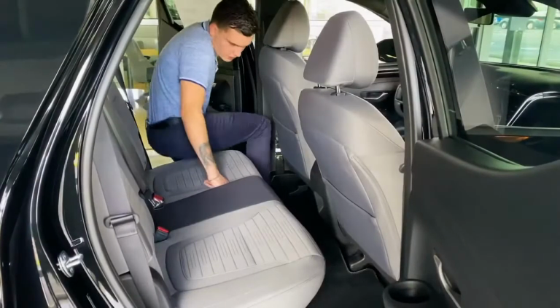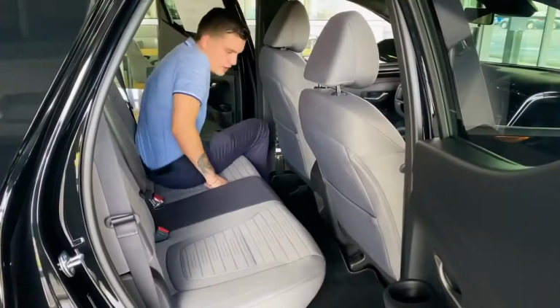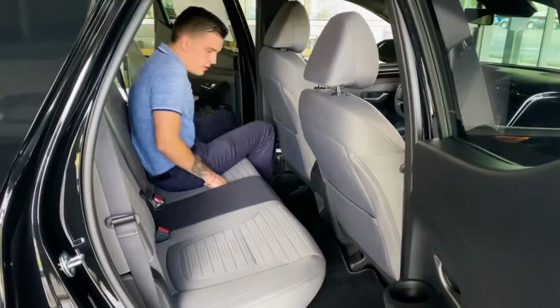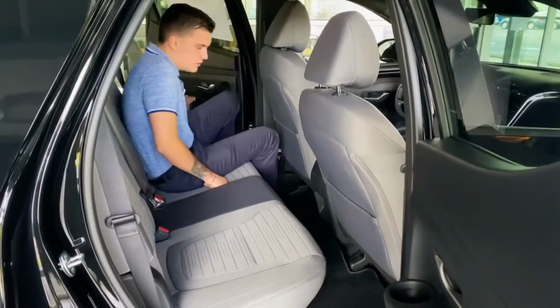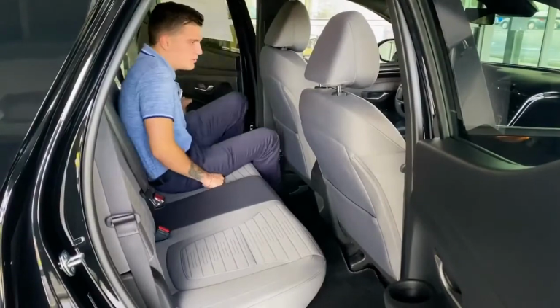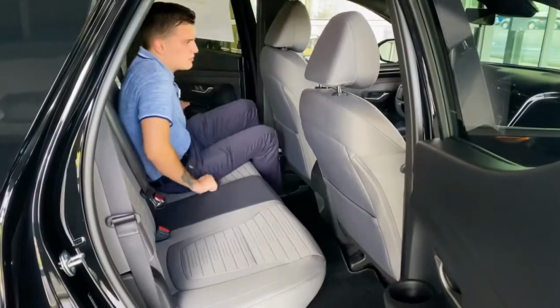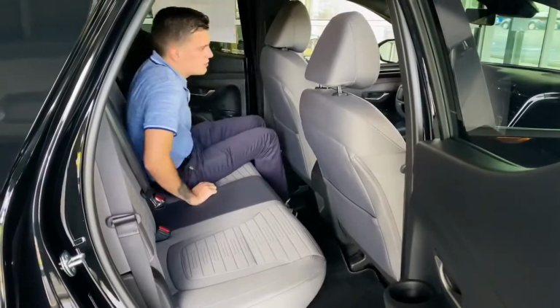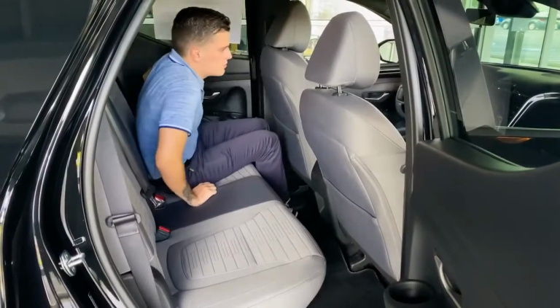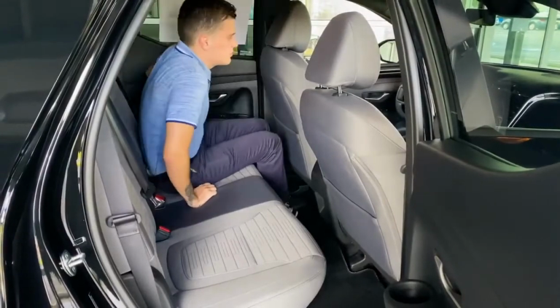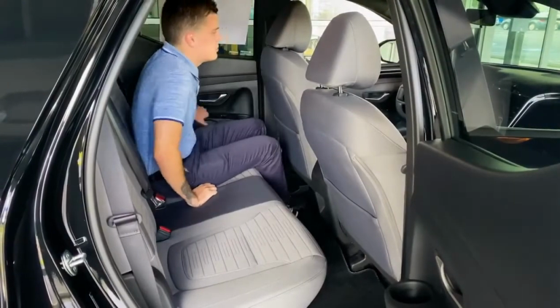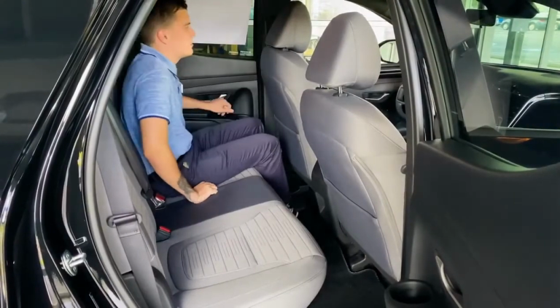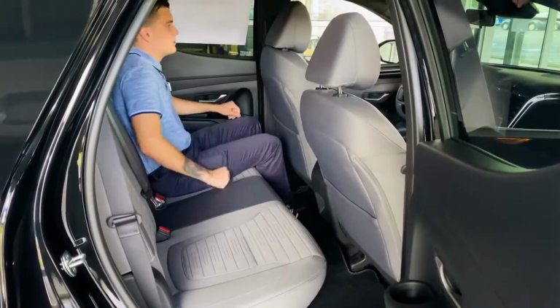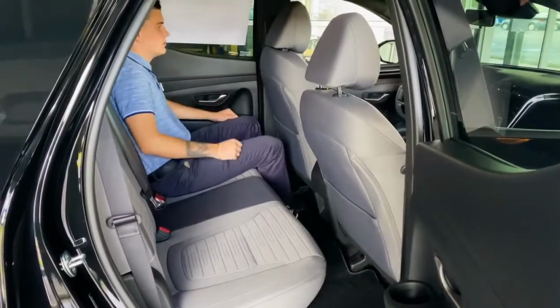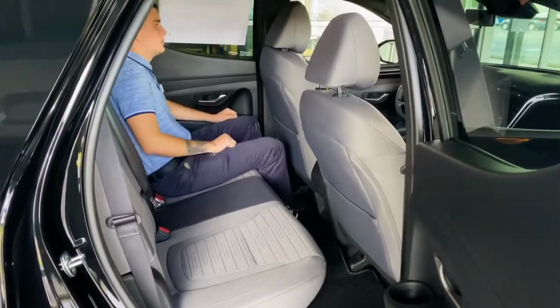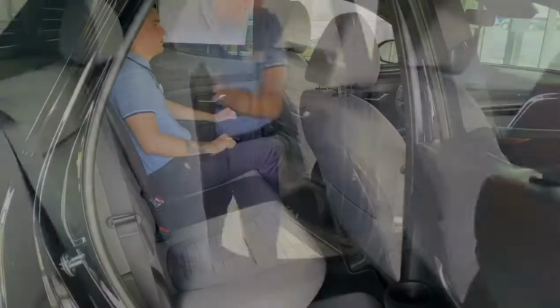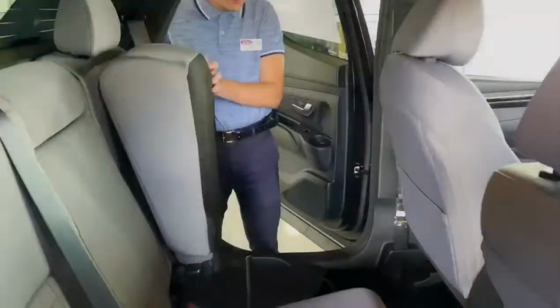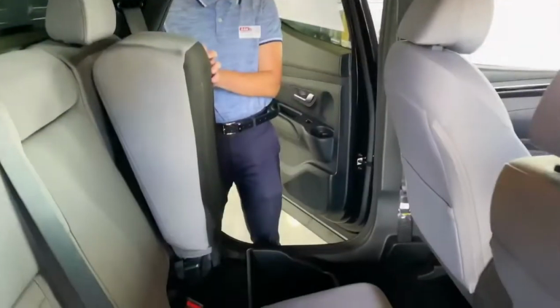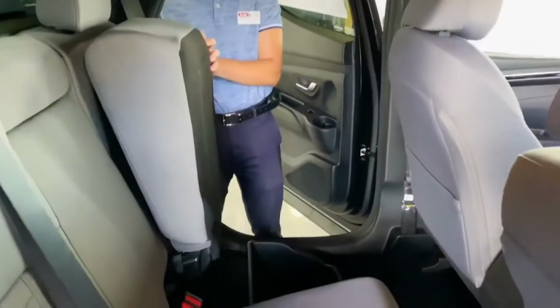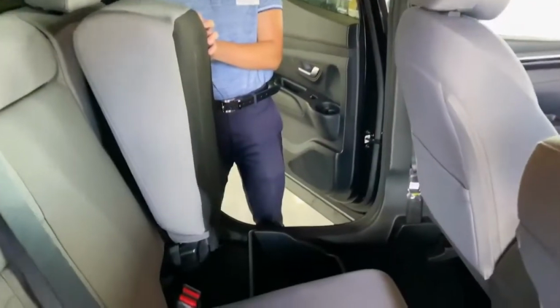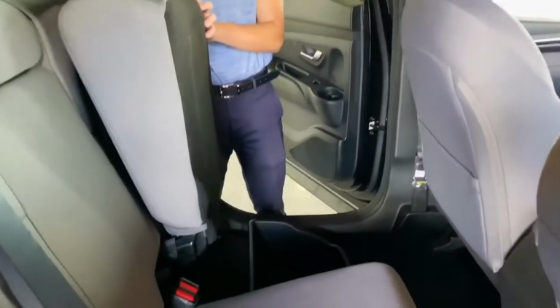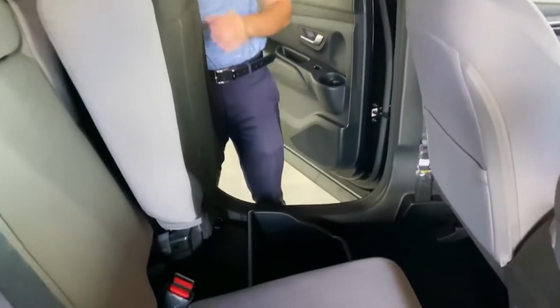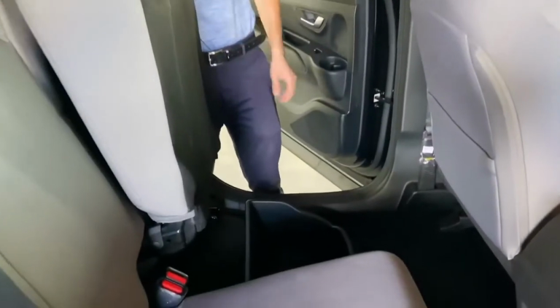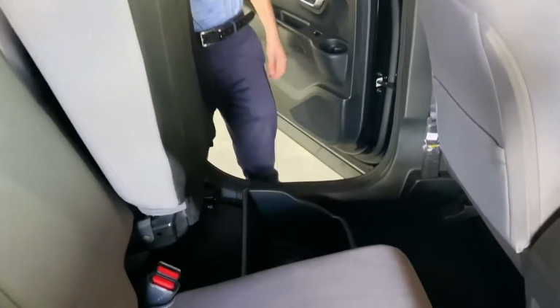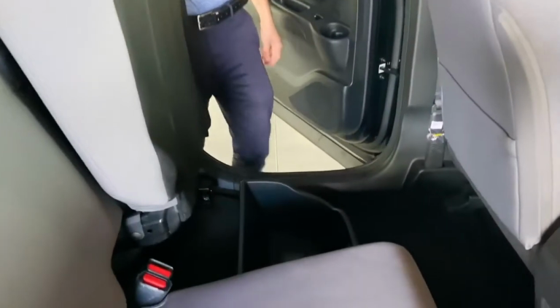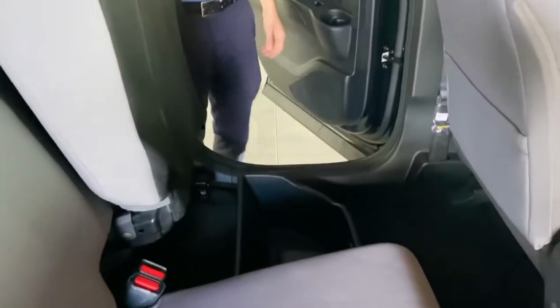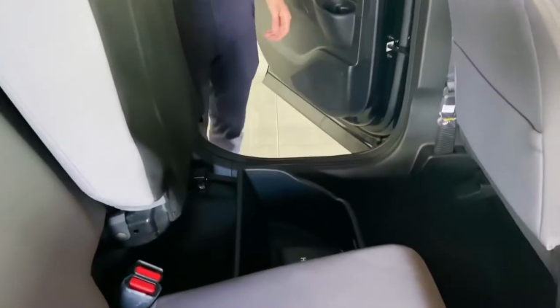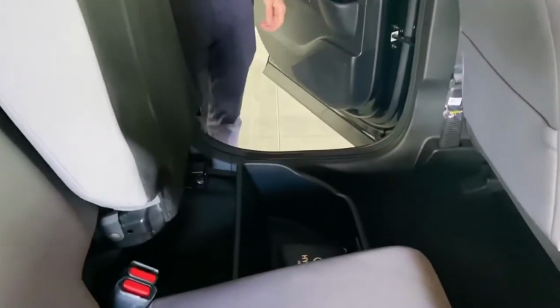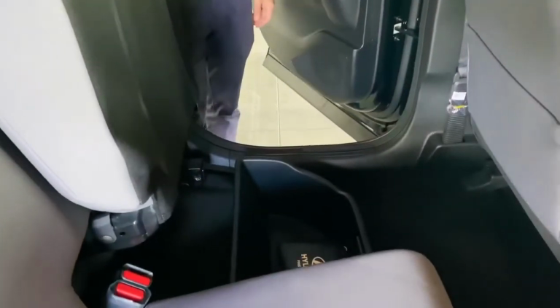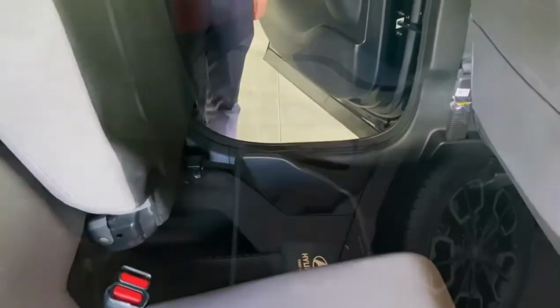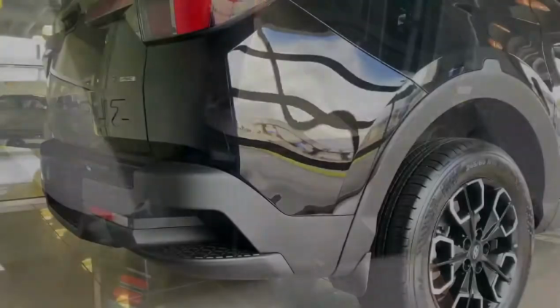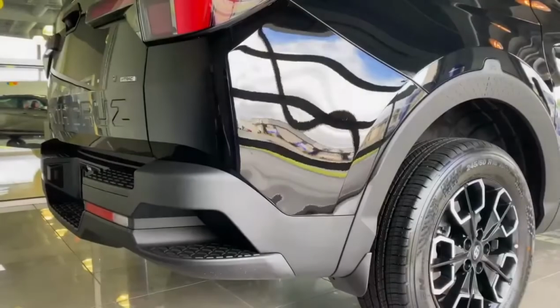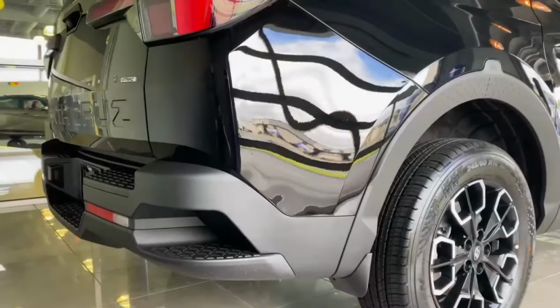As you can see, the Santa Cruz has plenty of room for your passengers. Under the seats, you'll find more storage units.